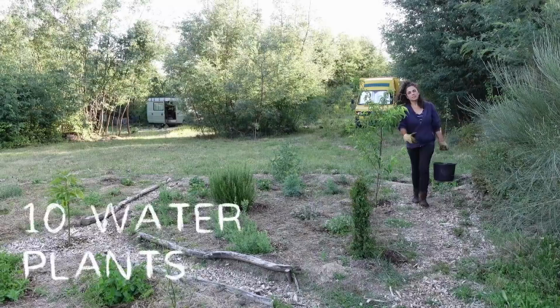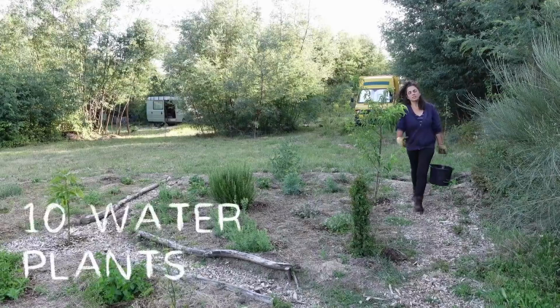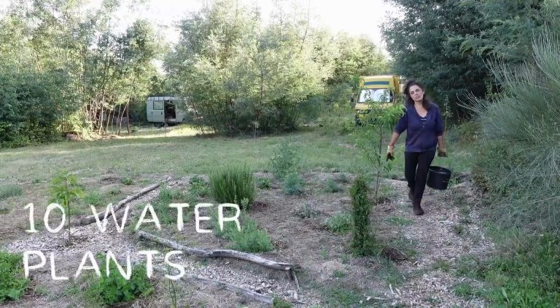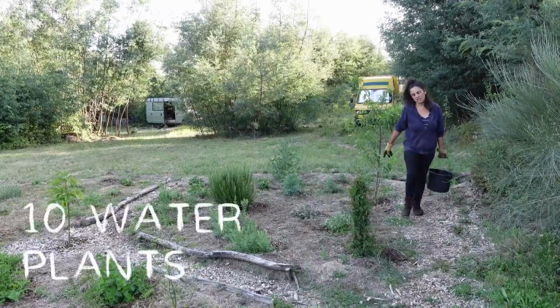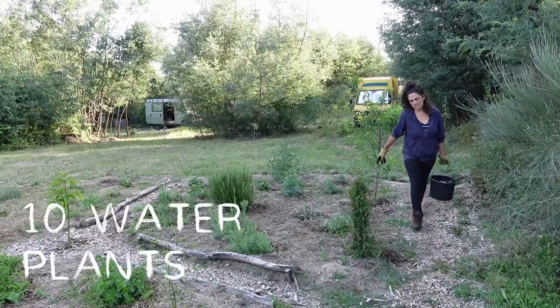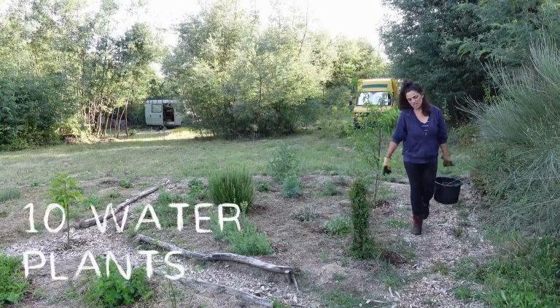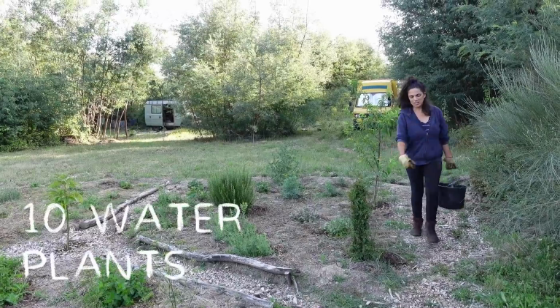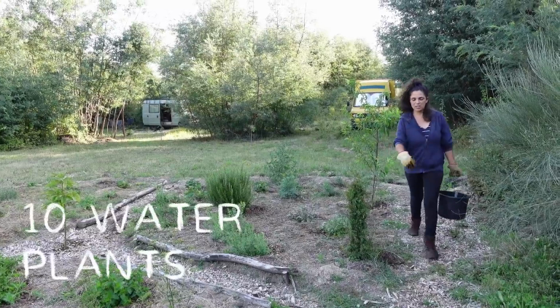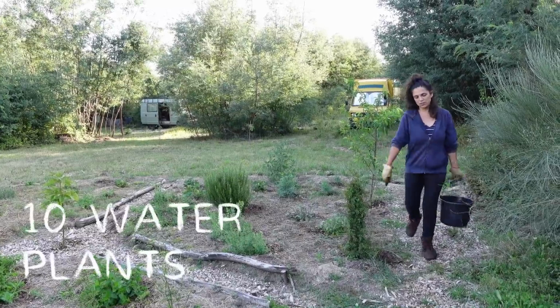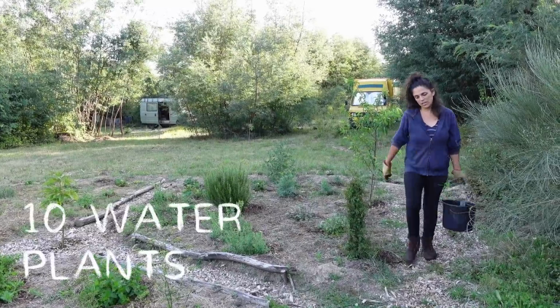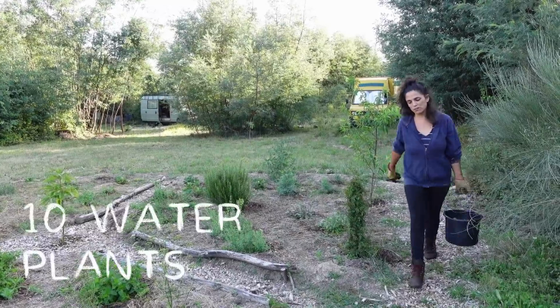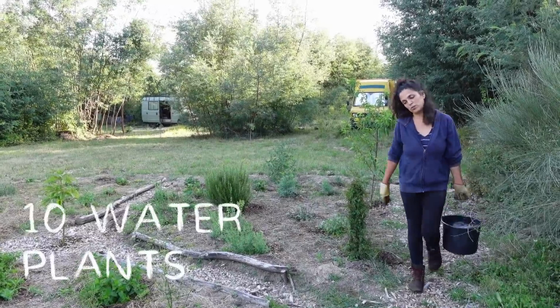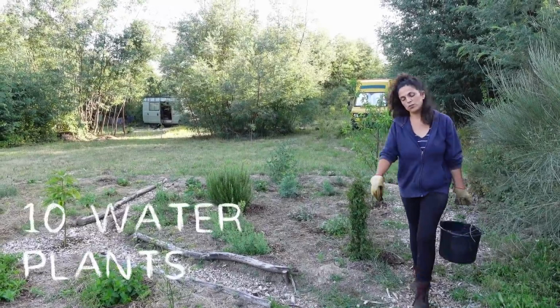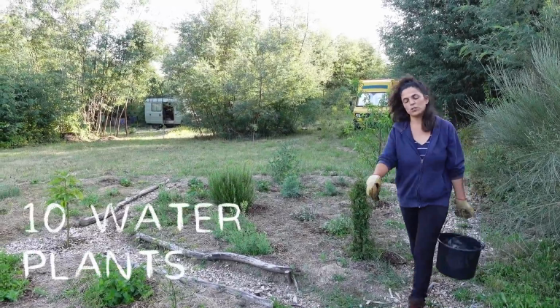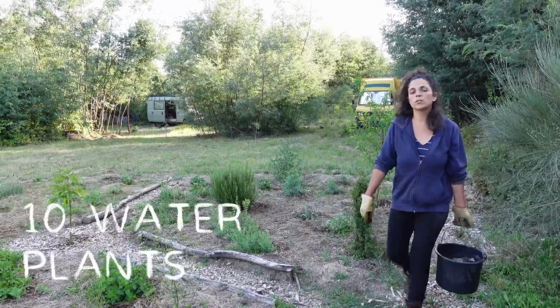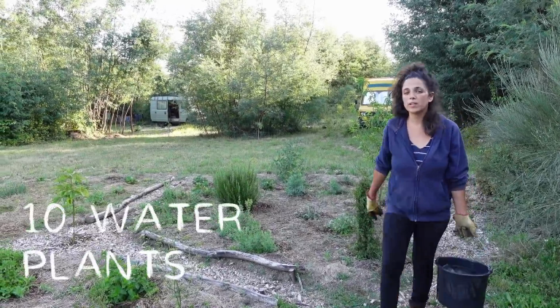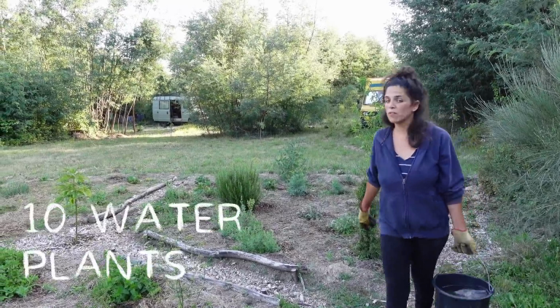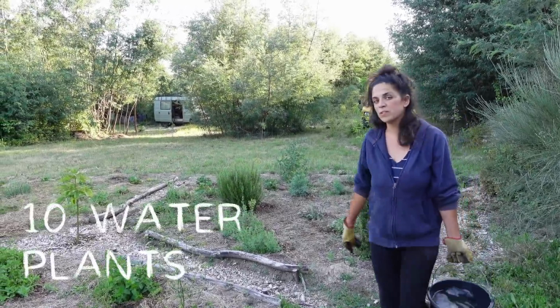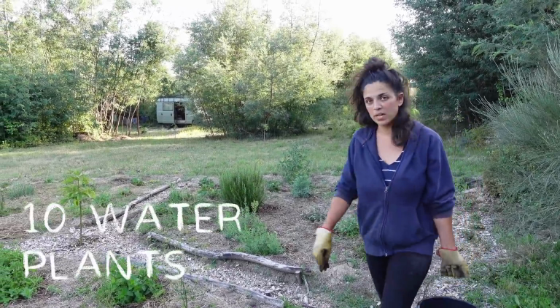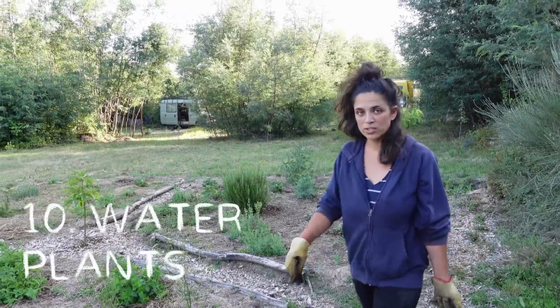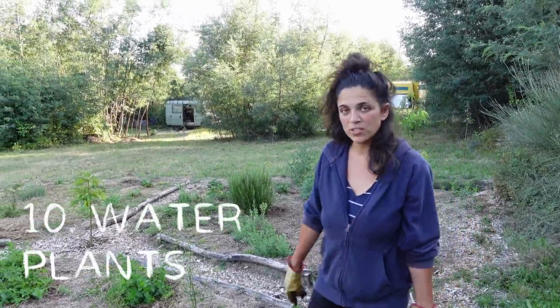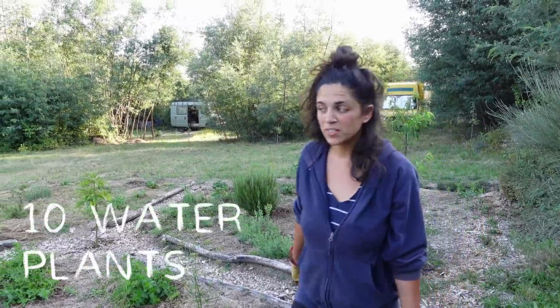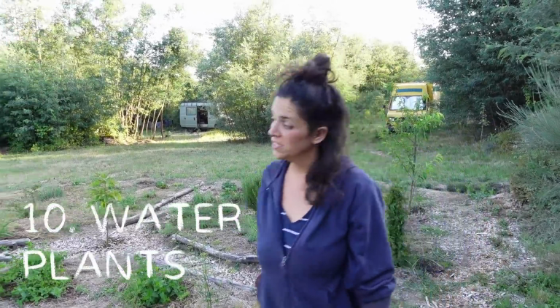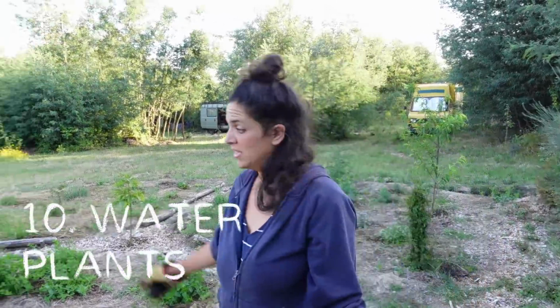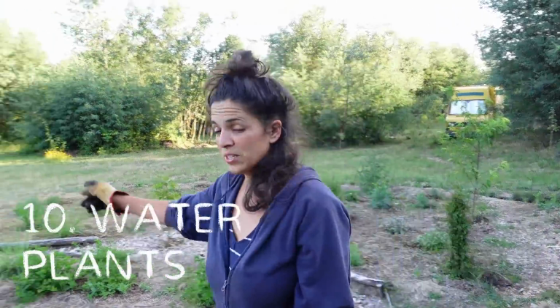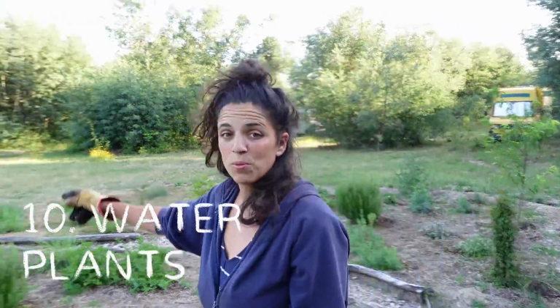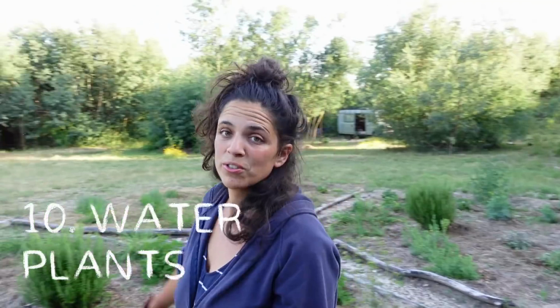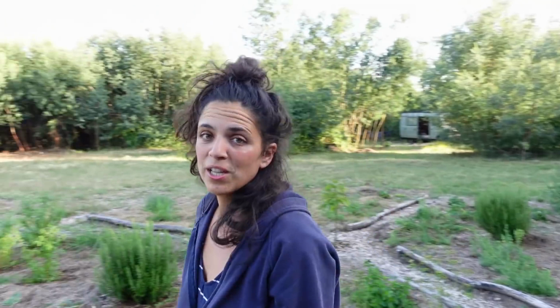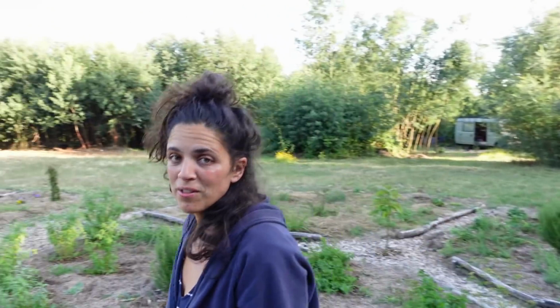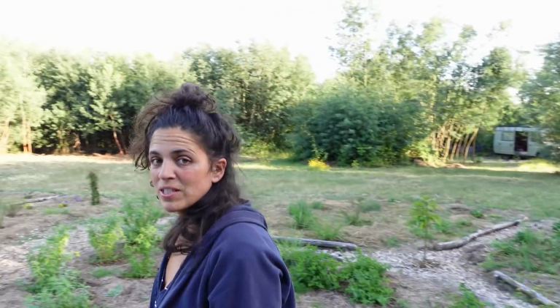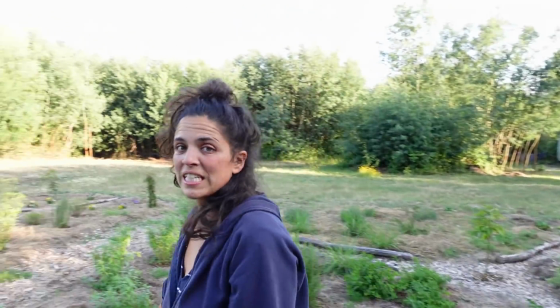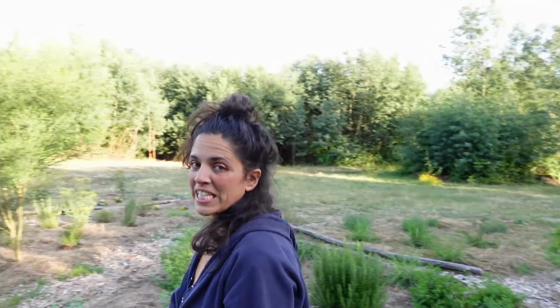Another thing we have to do quite often while it is hot is watering all of this garden.